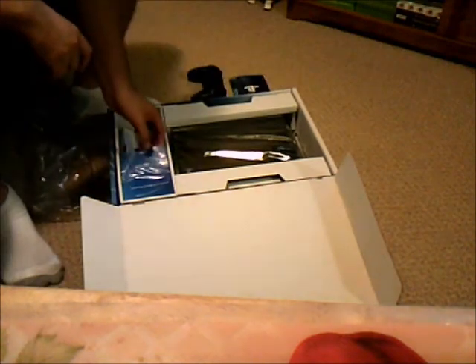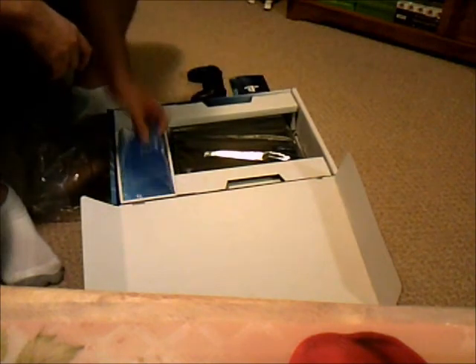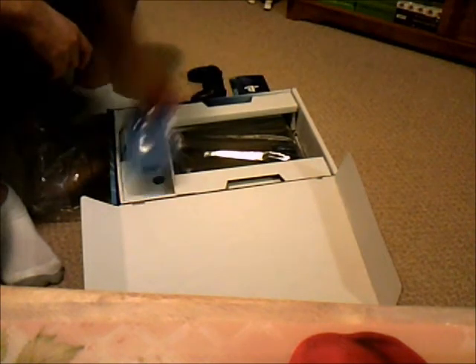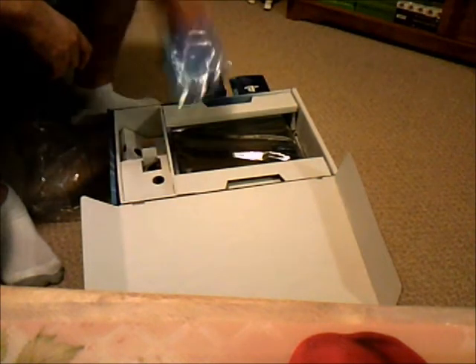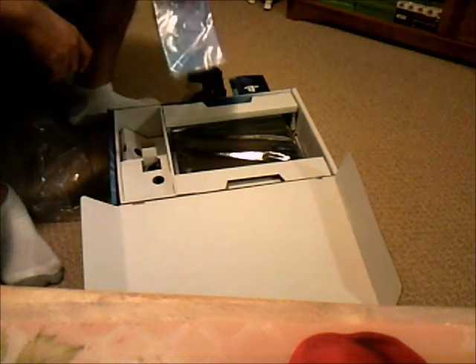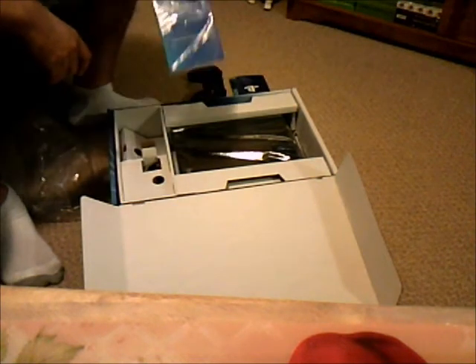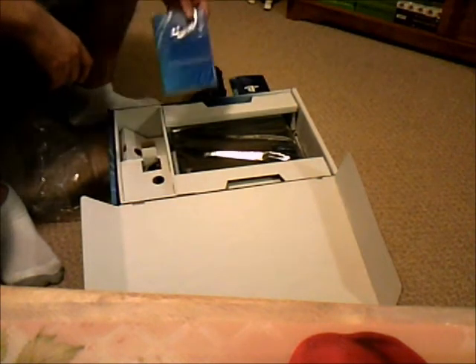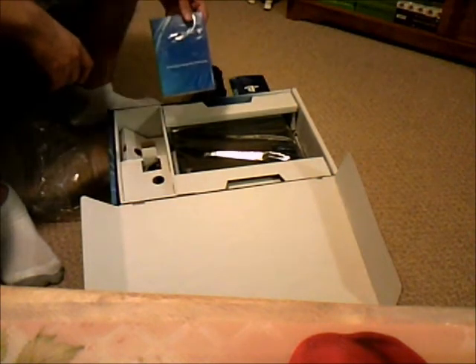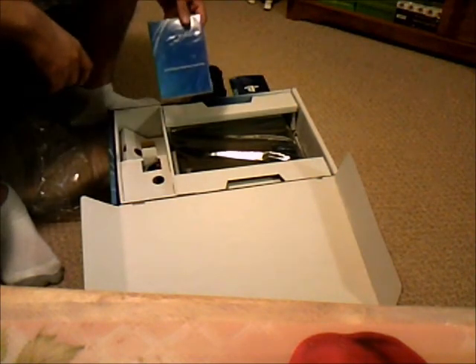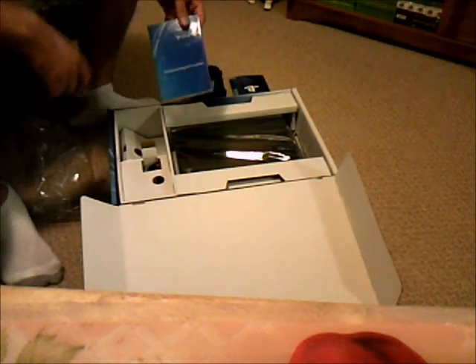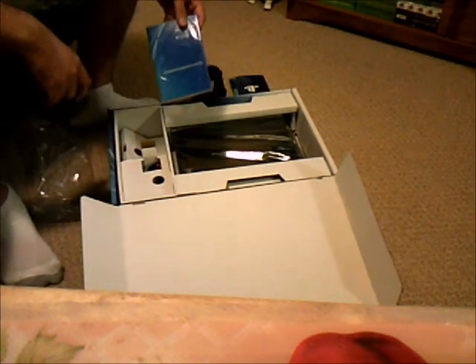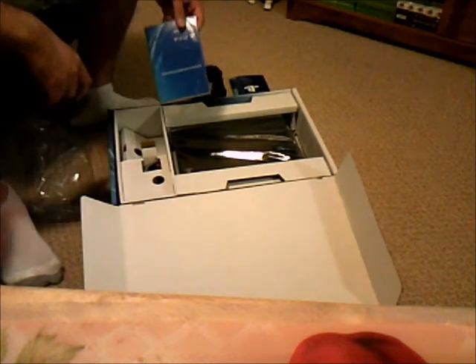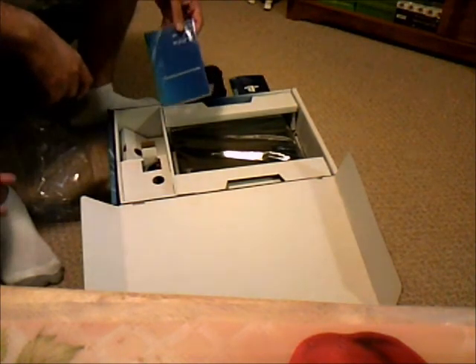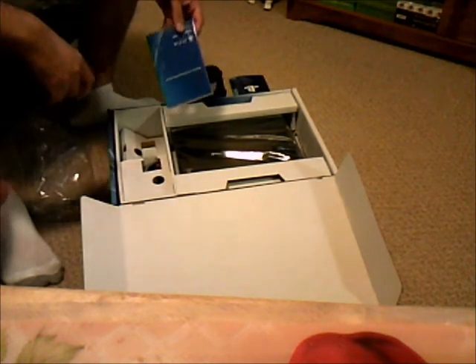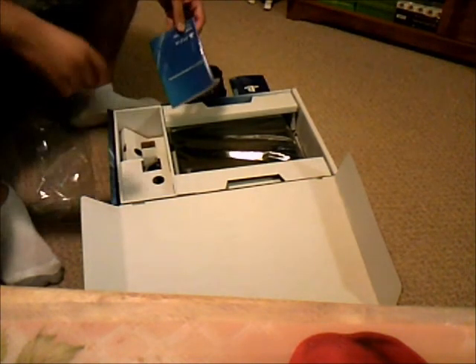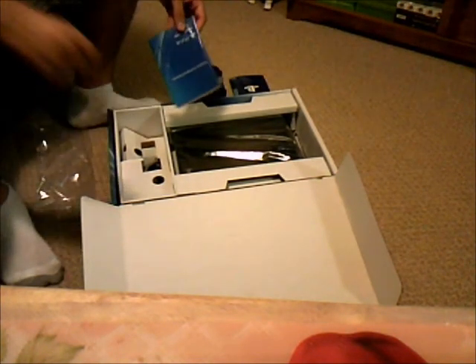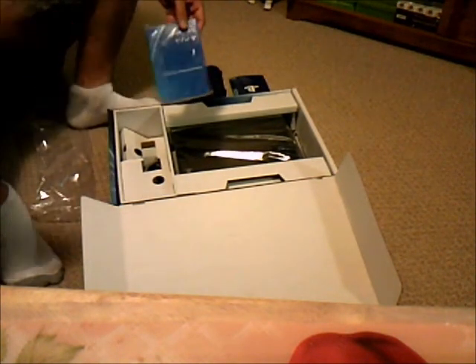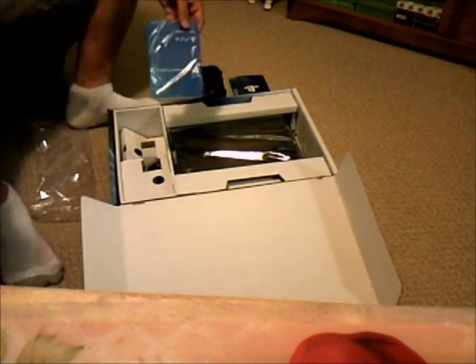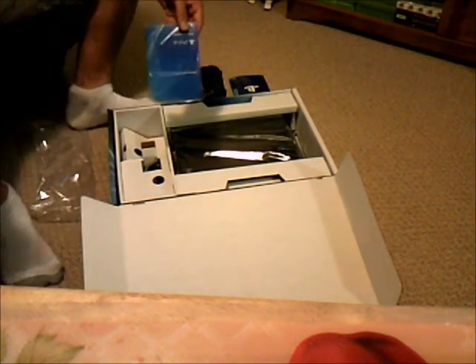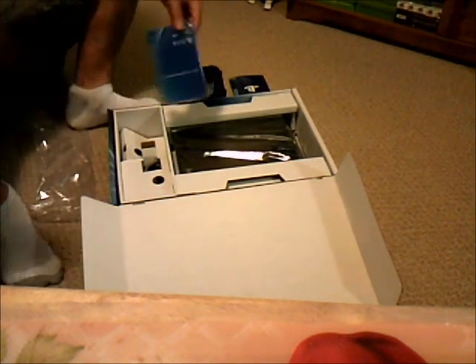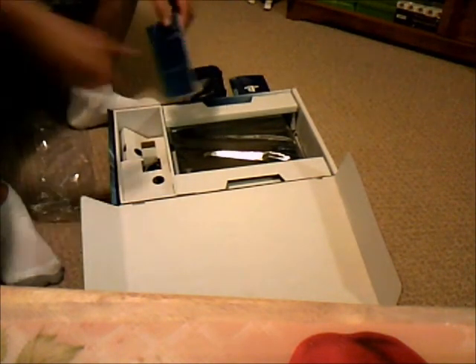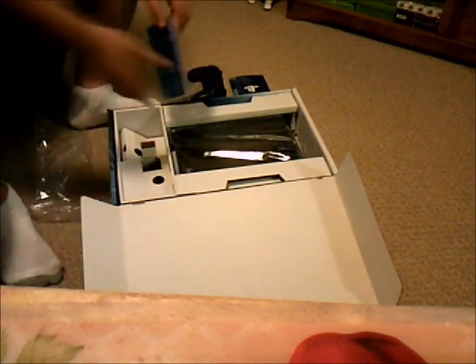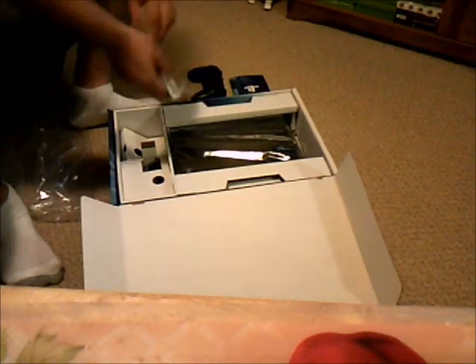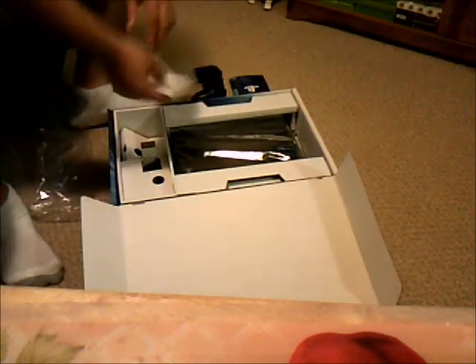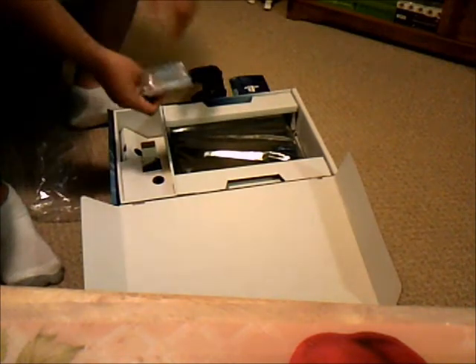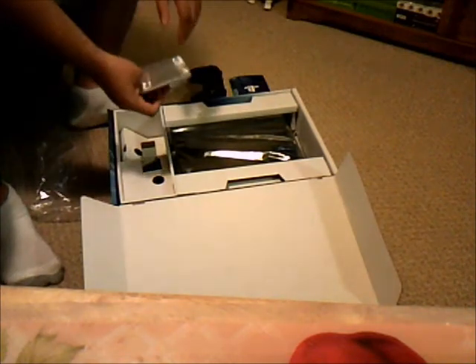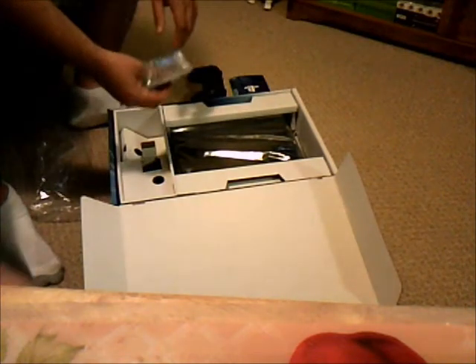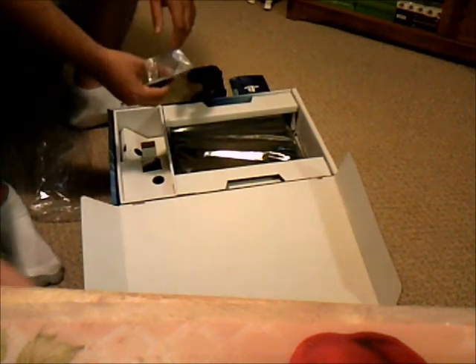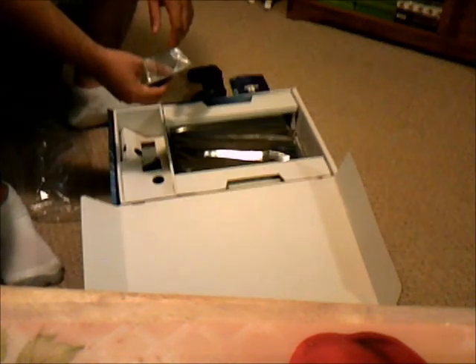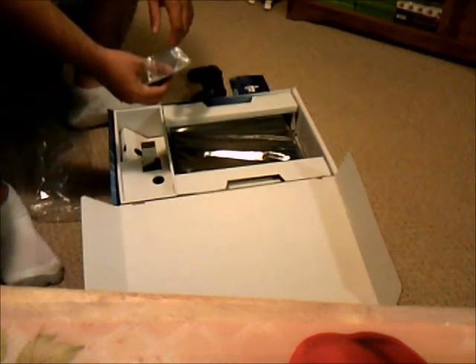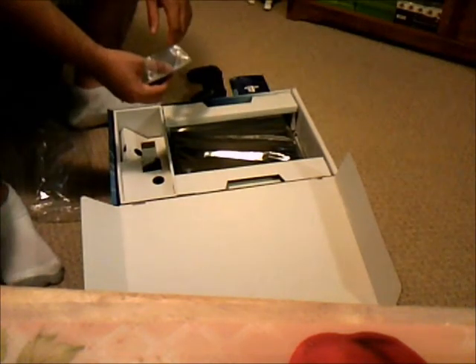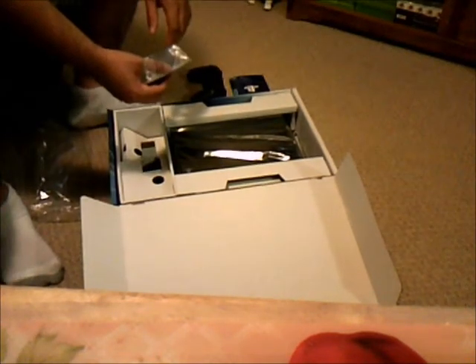Look at how light the console is. It looks like an eraser. That thing is too much of an eraser.